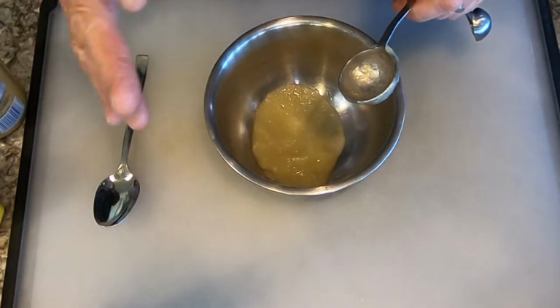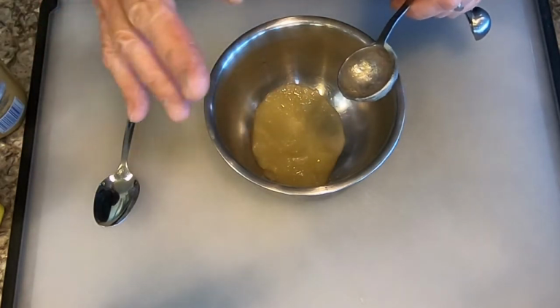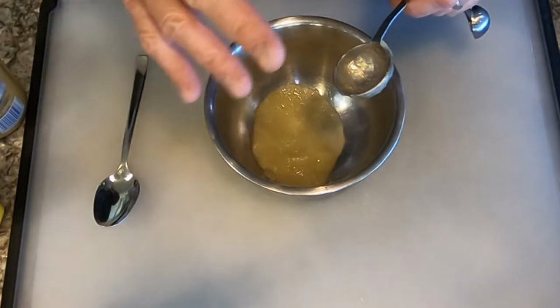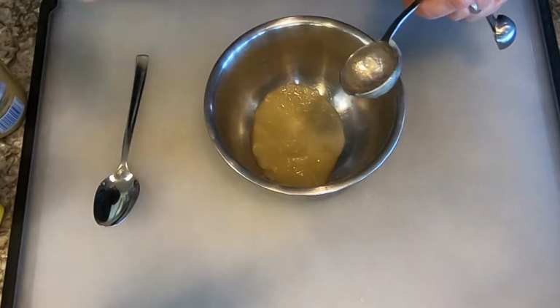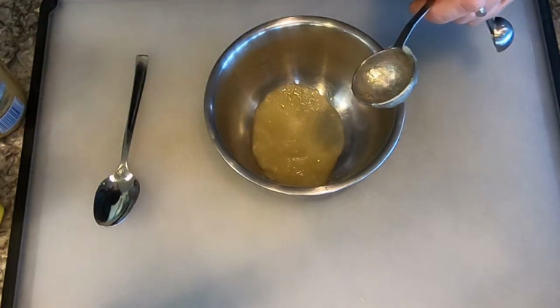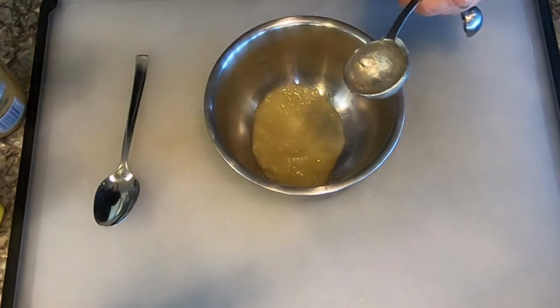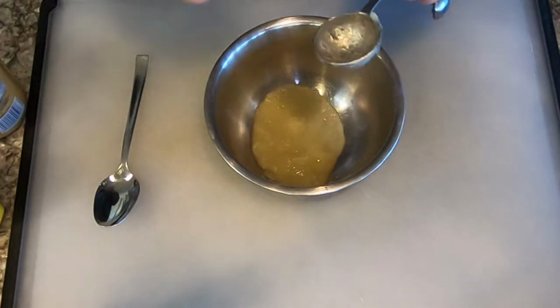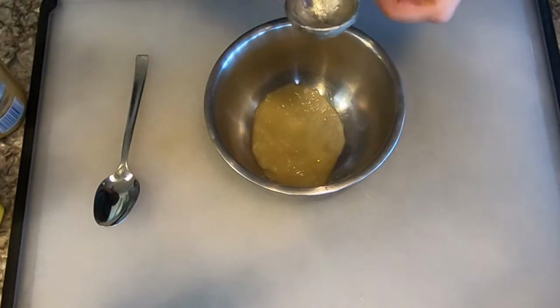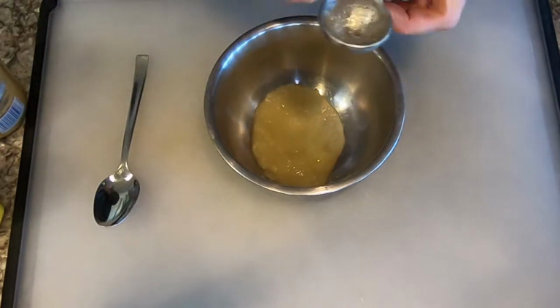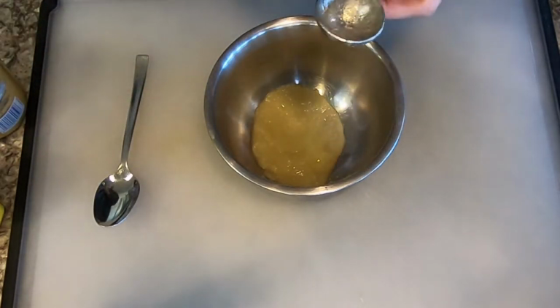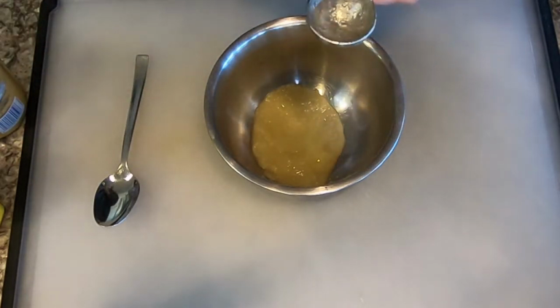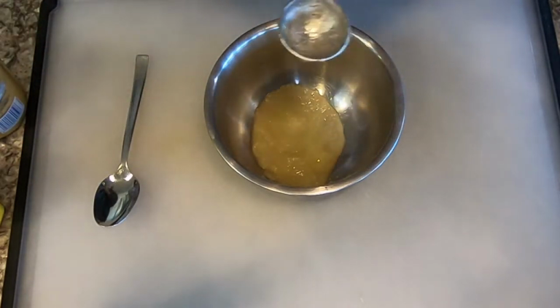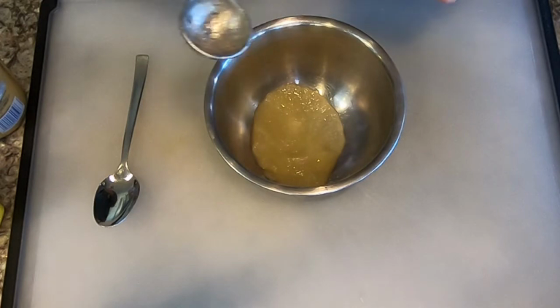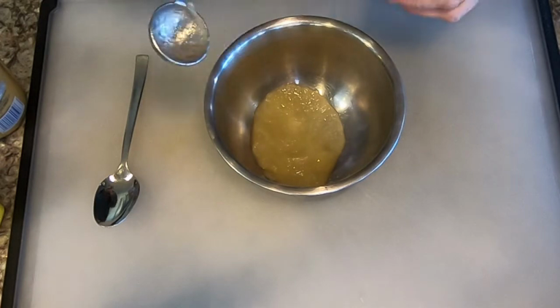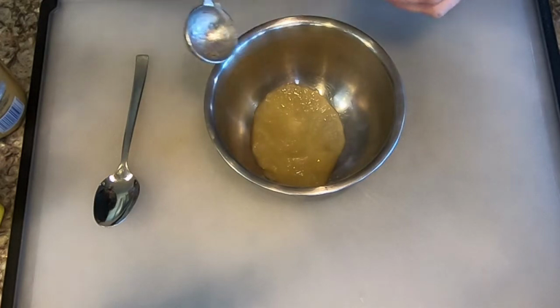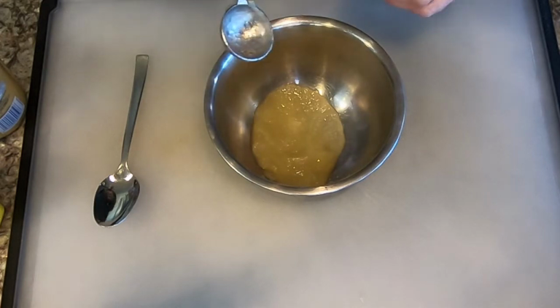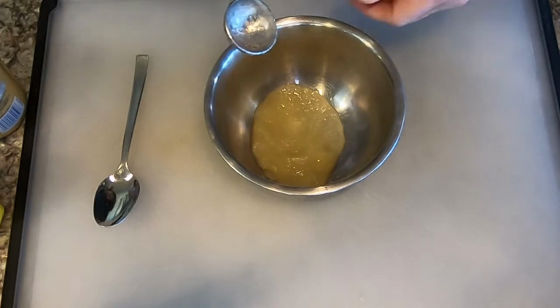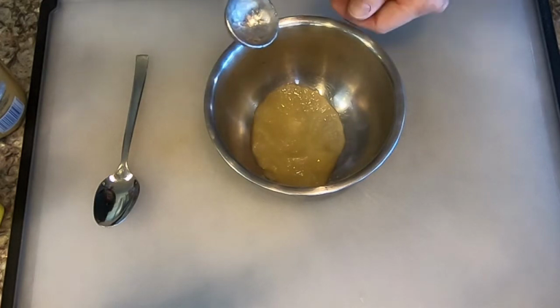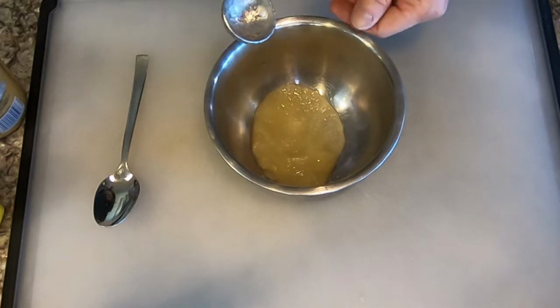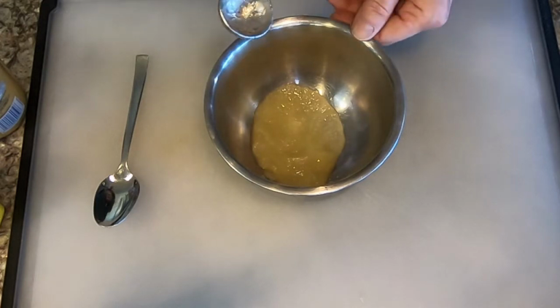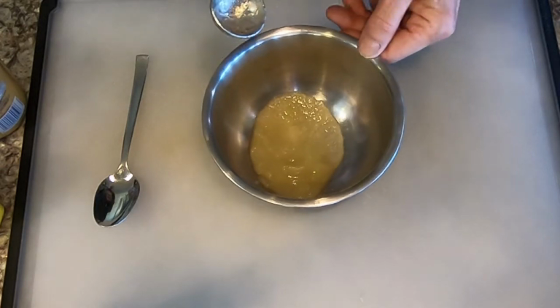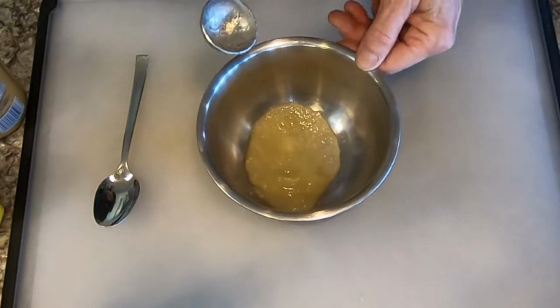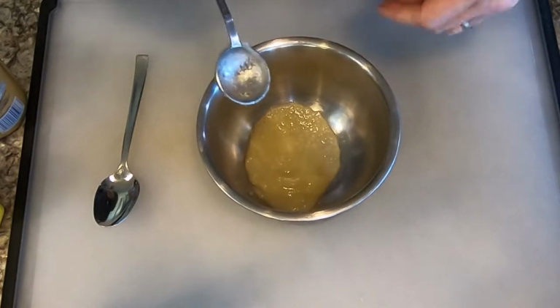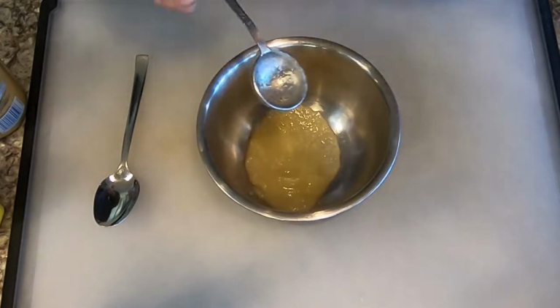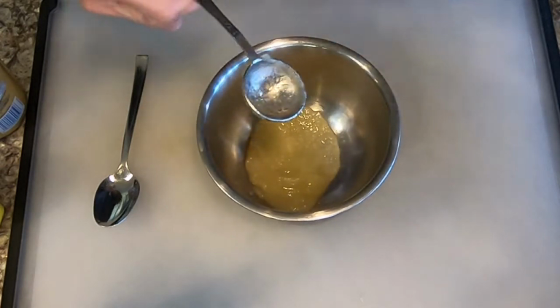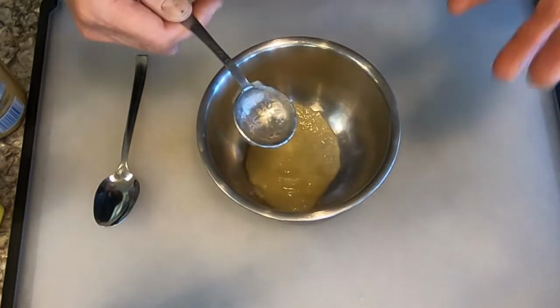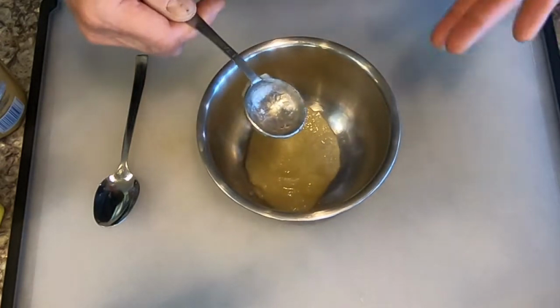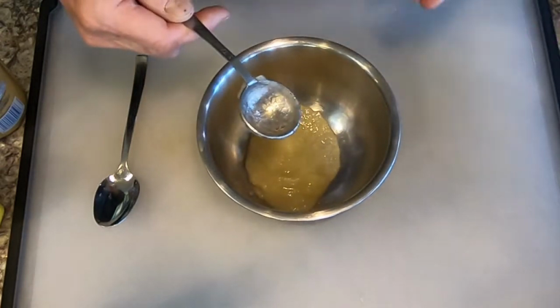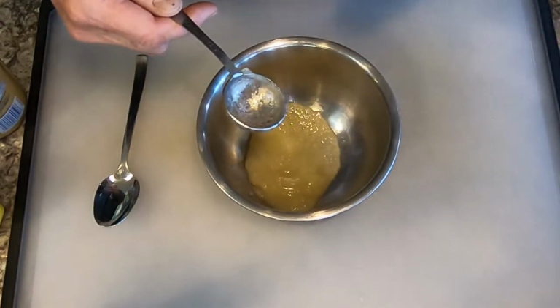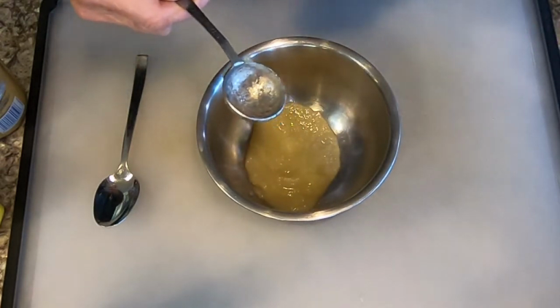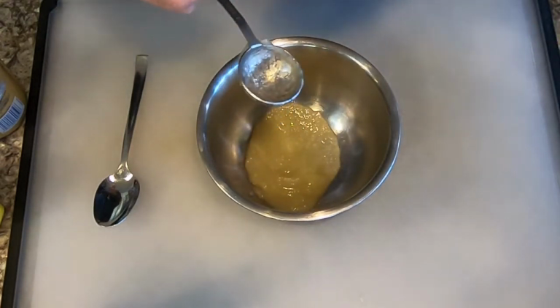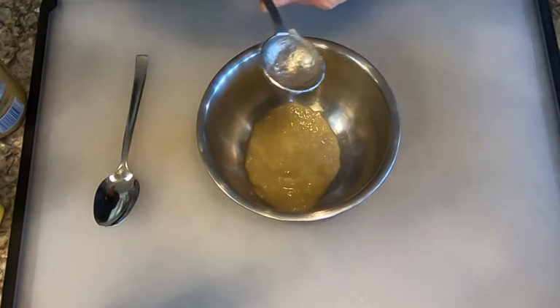Then you can tweak it any way you want. If you like more mustard, add more mustard. If you want more applesauce taste, add that. If you want more honey, add that.